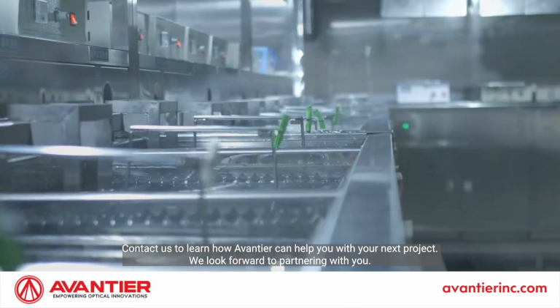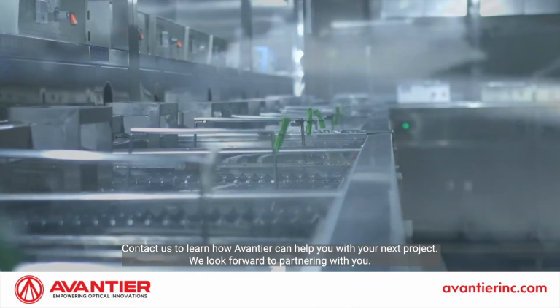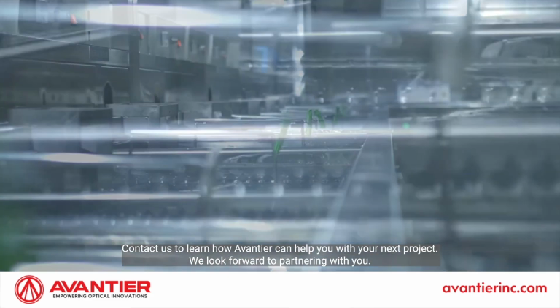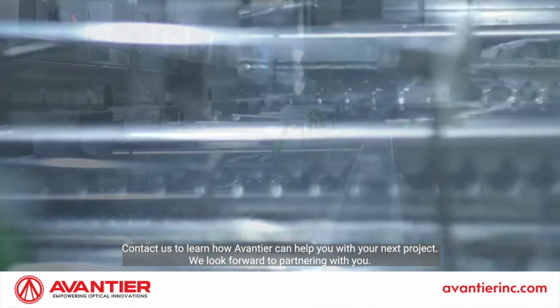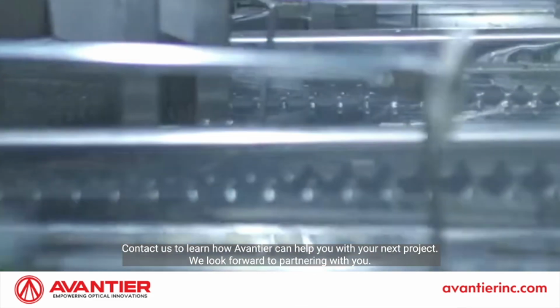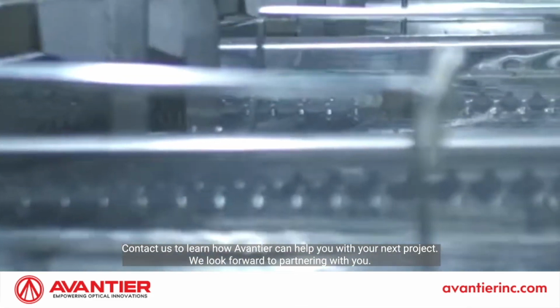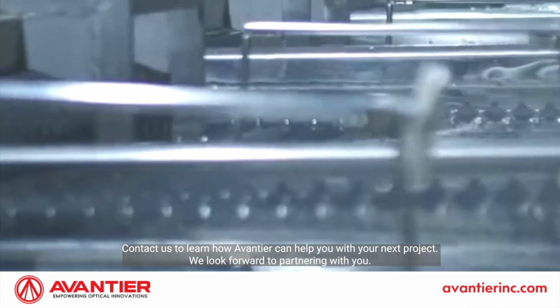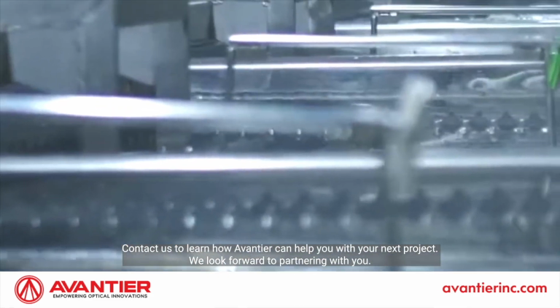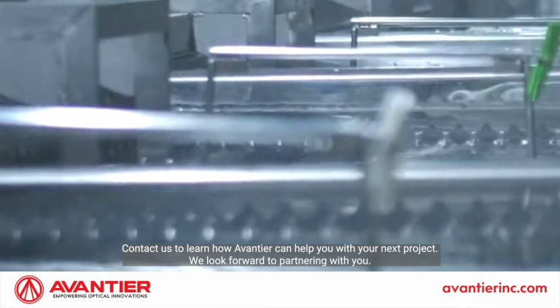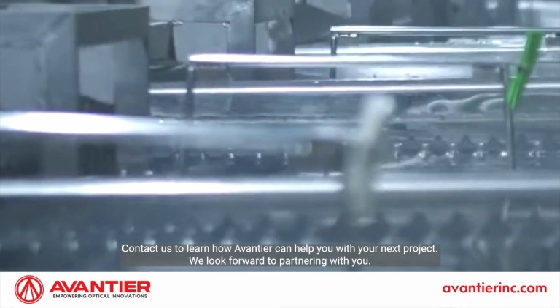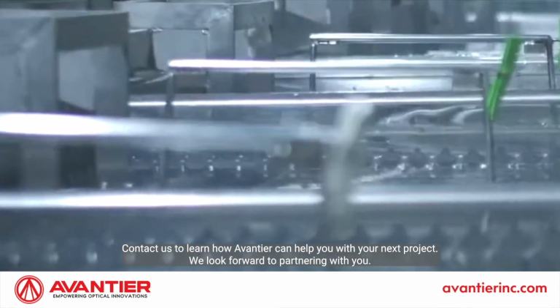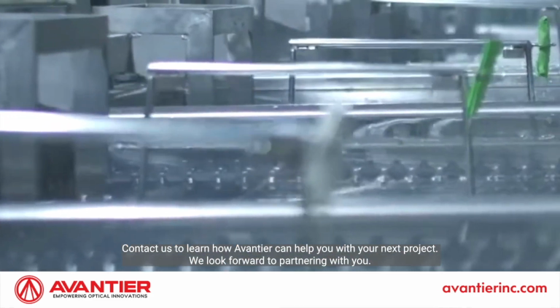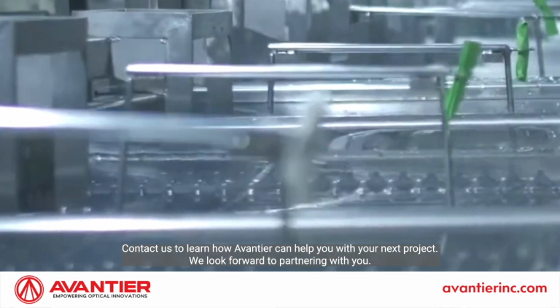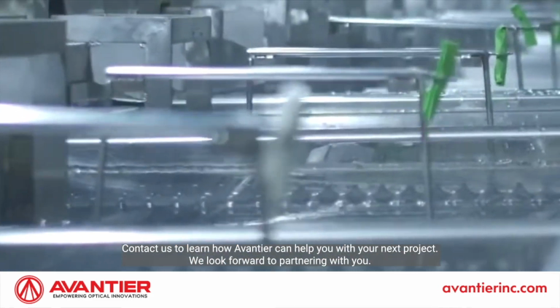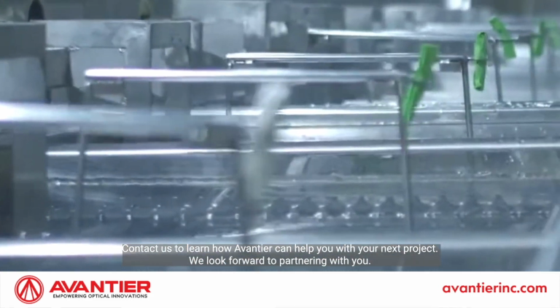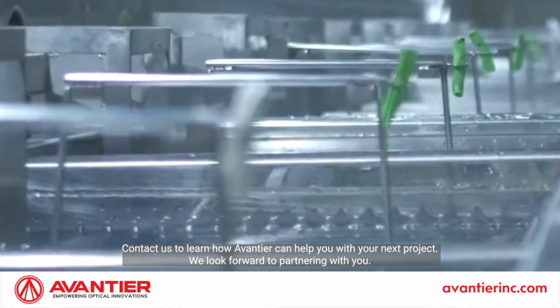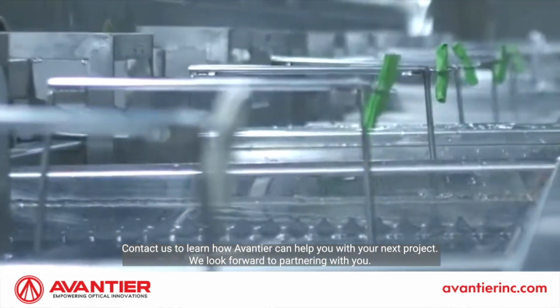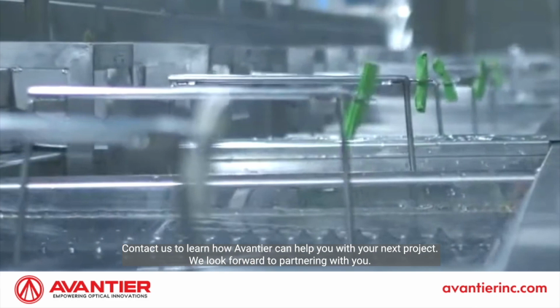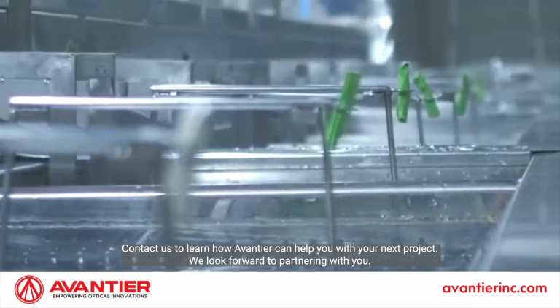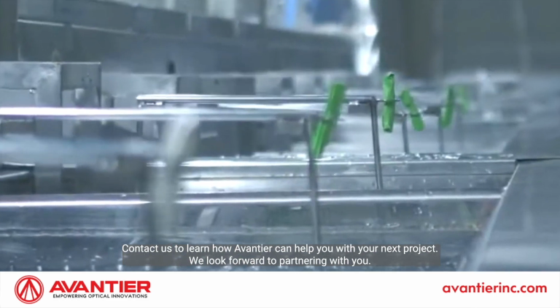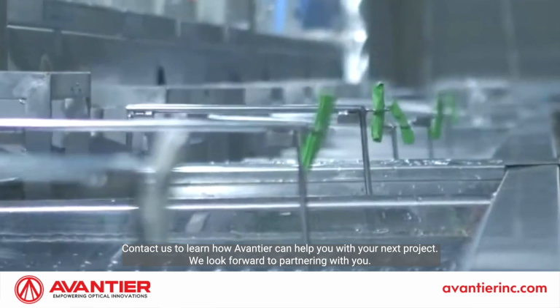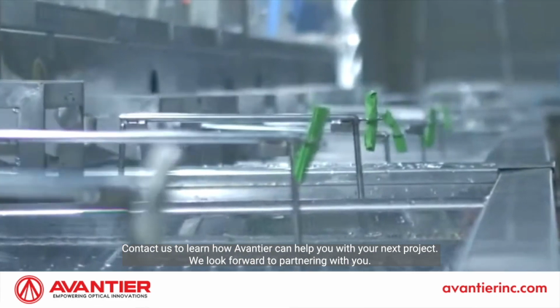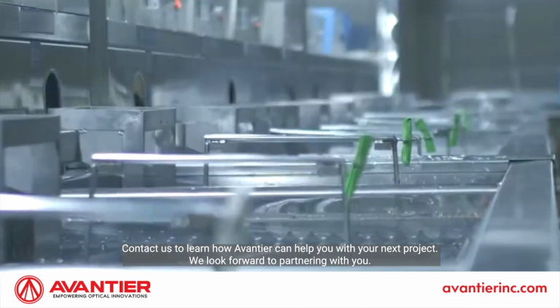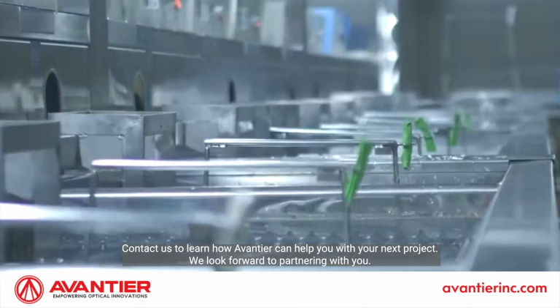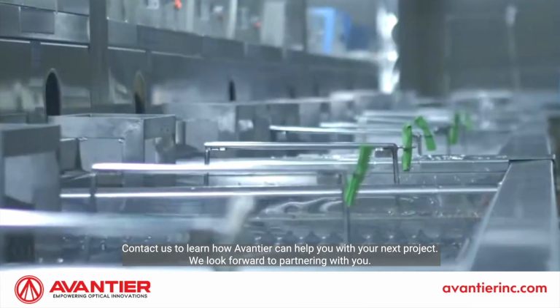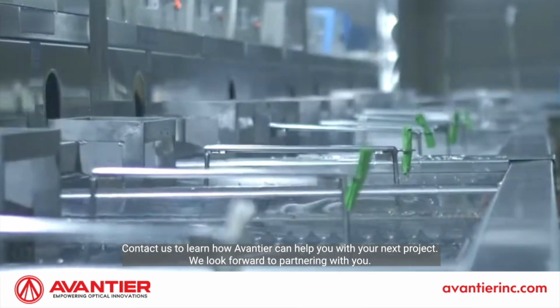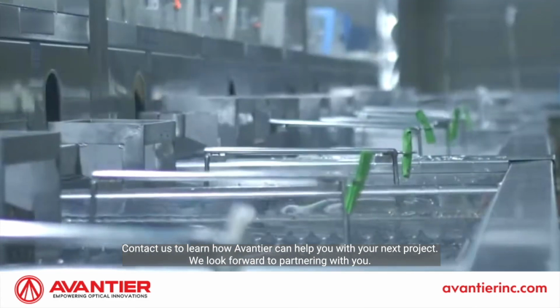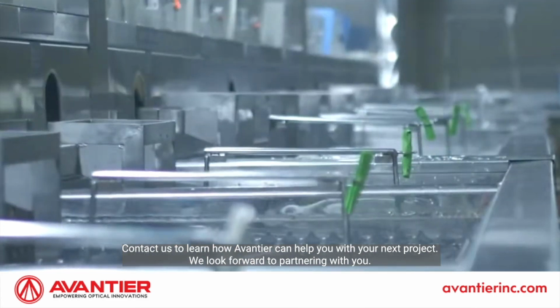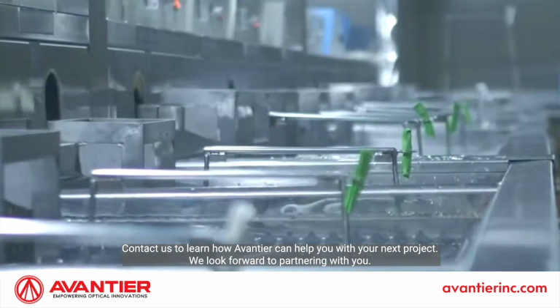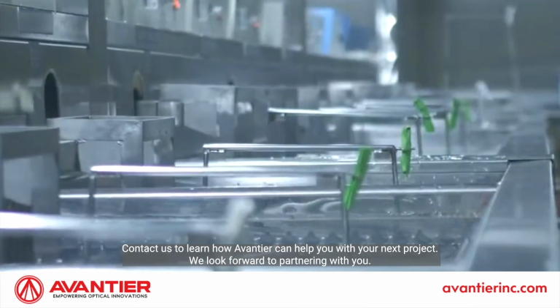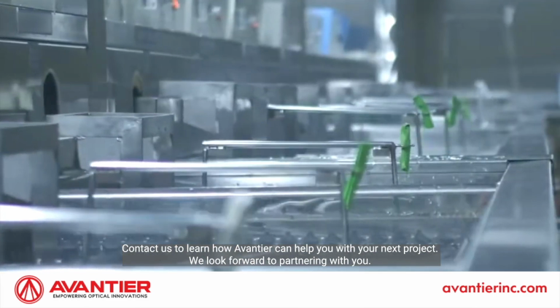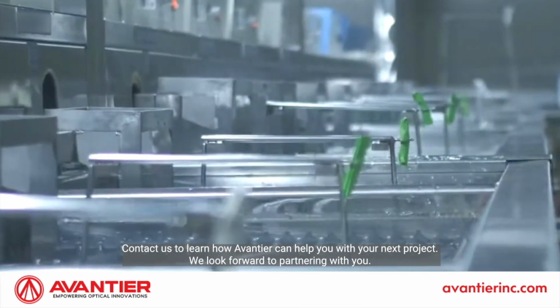Contact us to learn how Aventier can help you with your next project. We look forward to partnering with you.